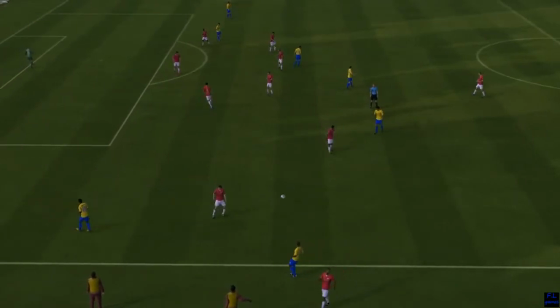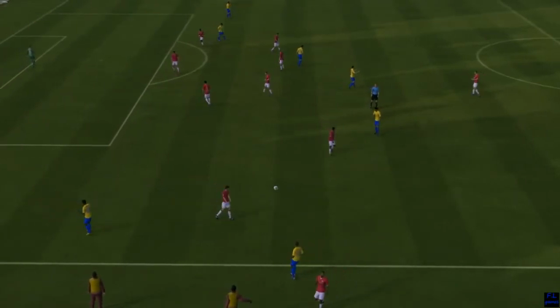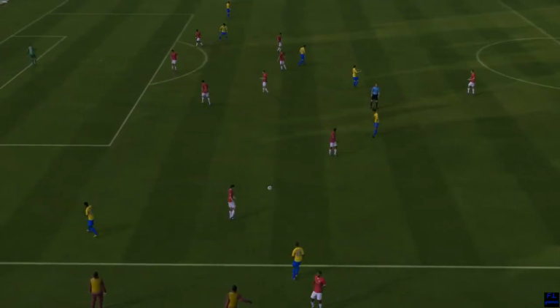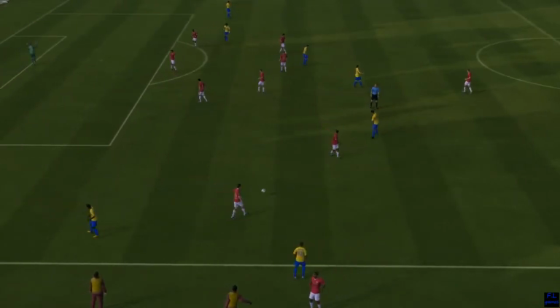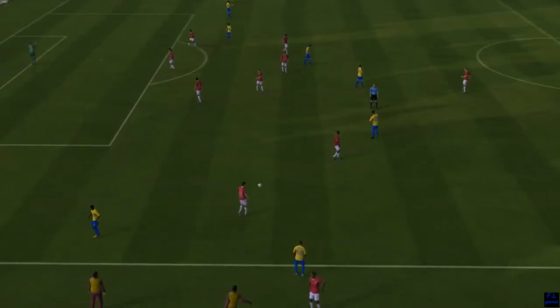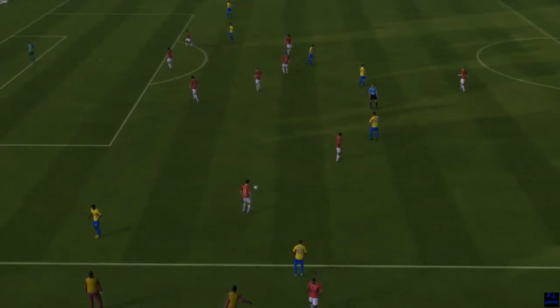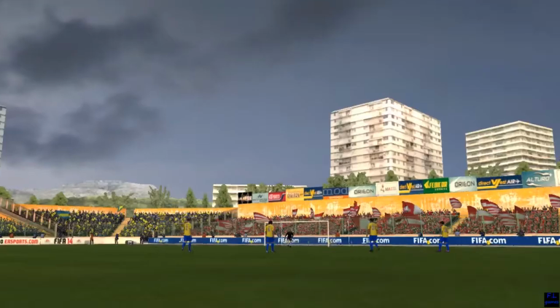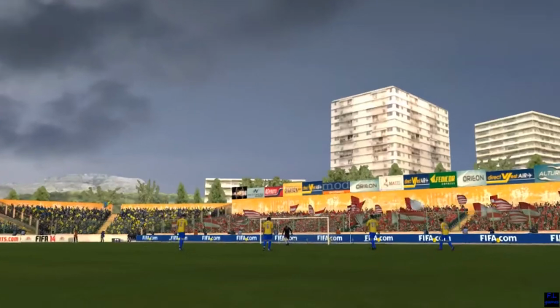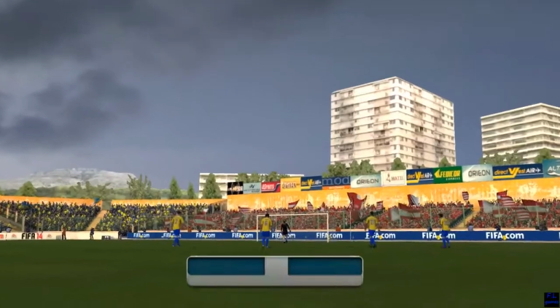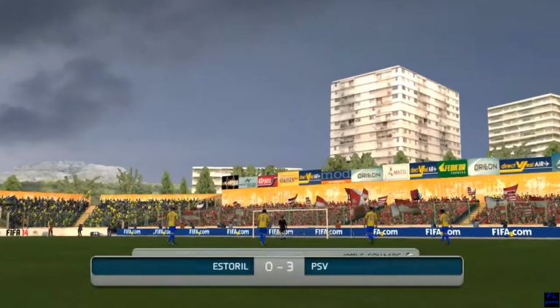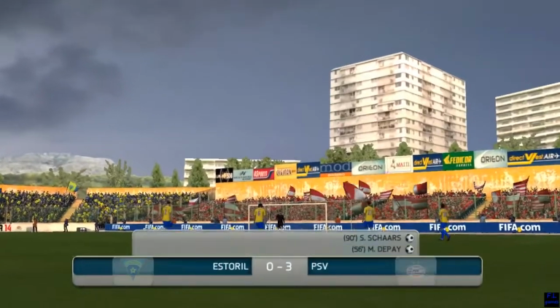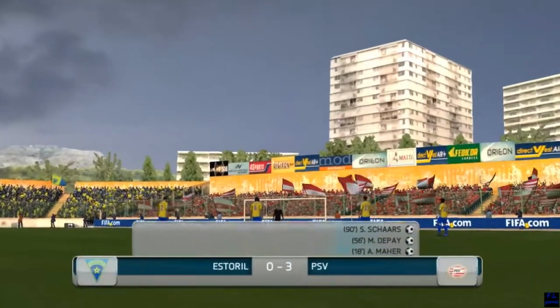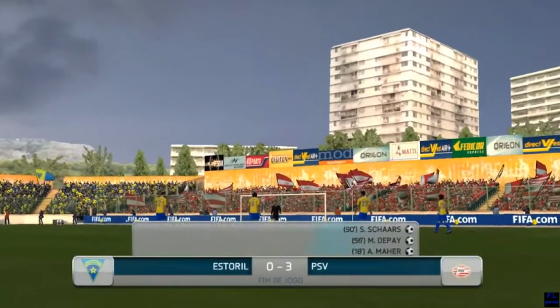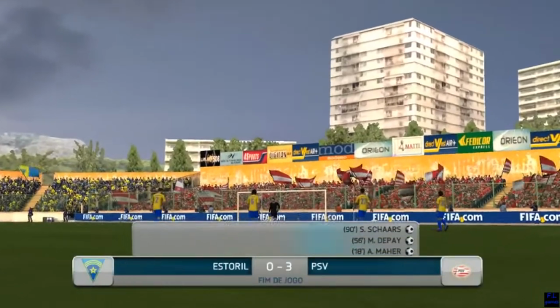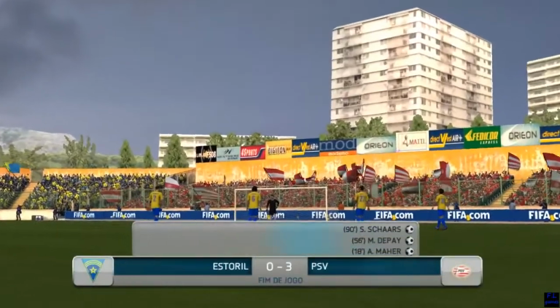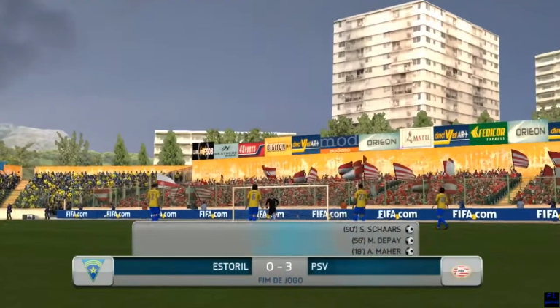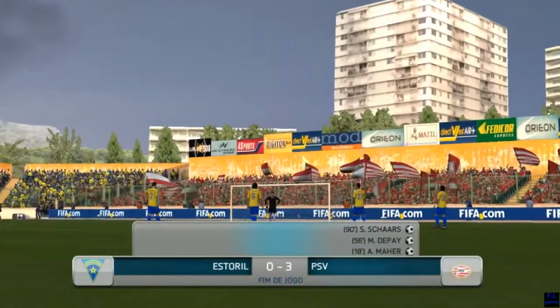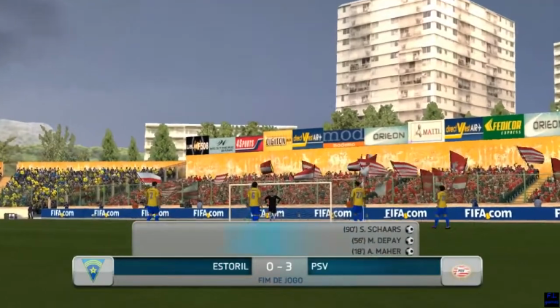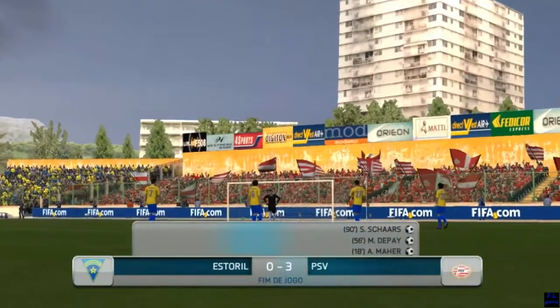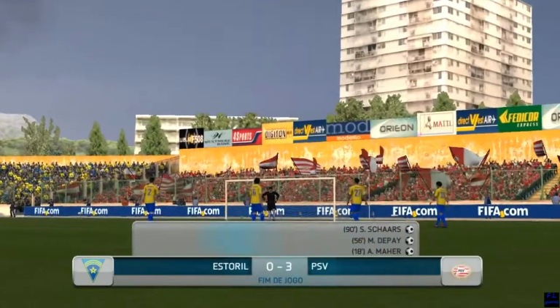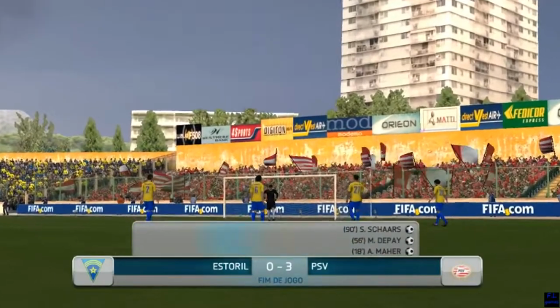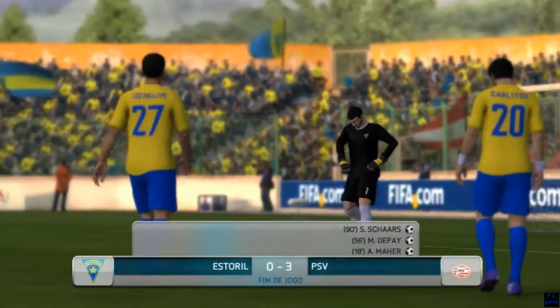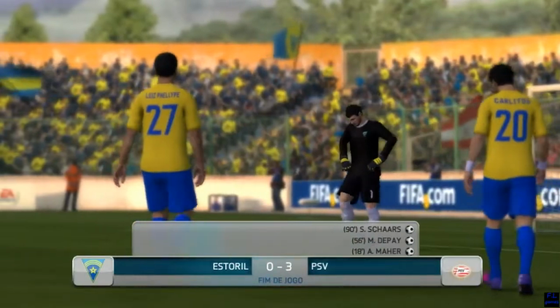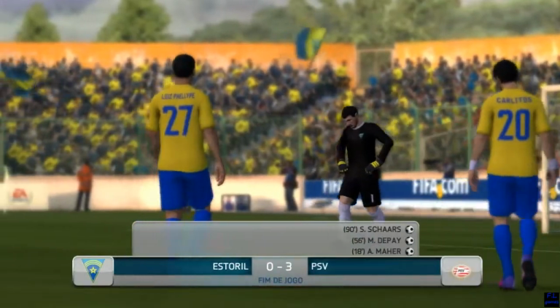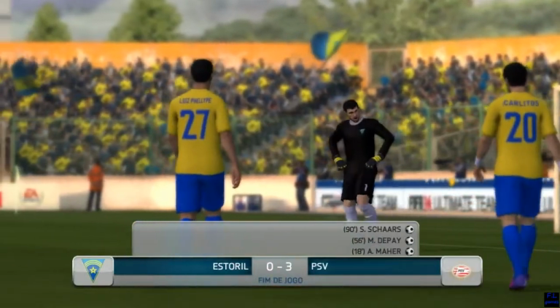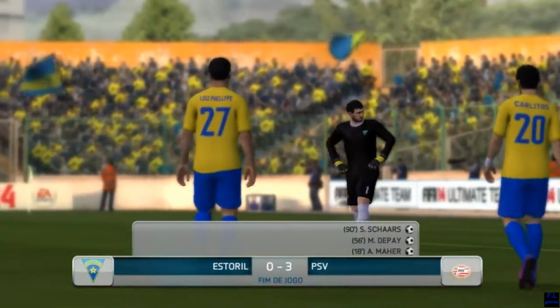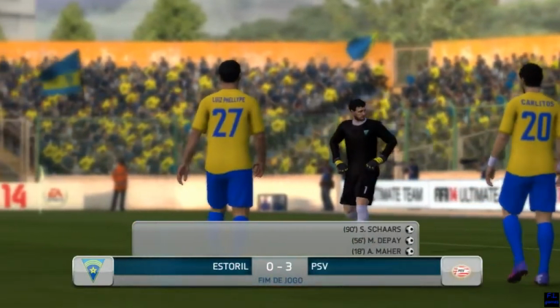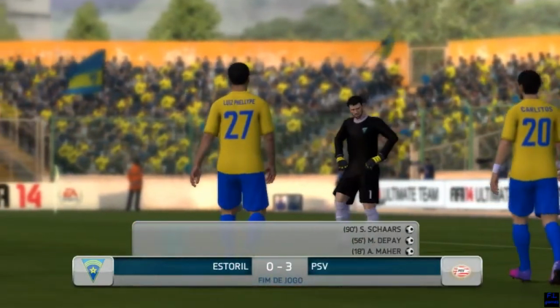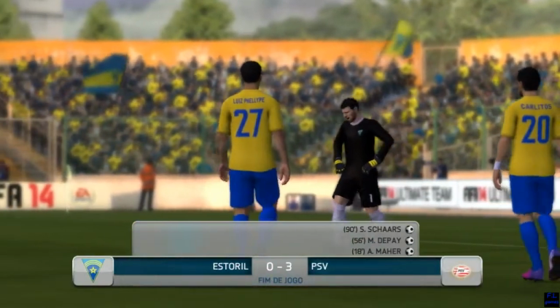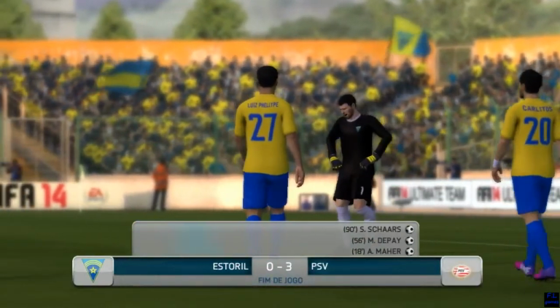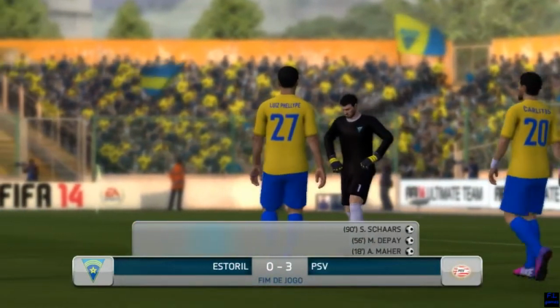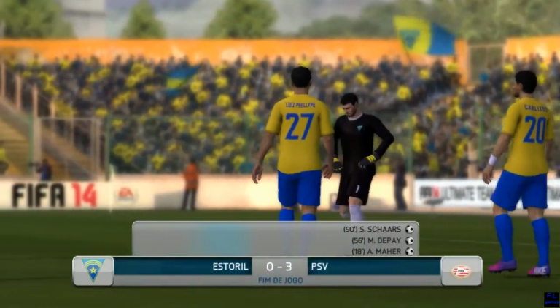3-0 is the final score. How well they've played, and they've entirely deserved this victory as the final whistle has gone.